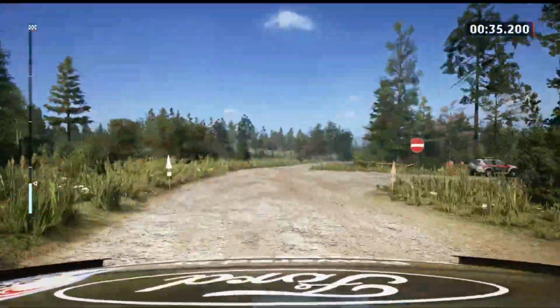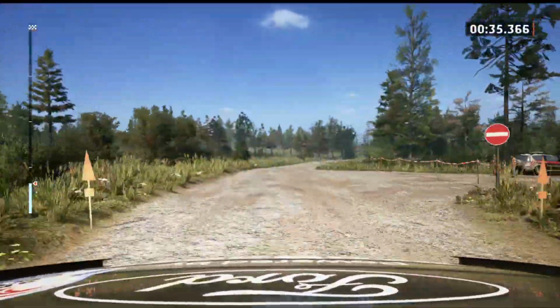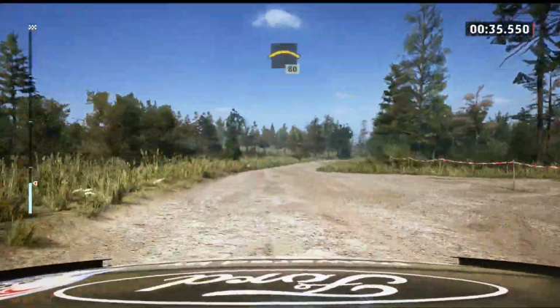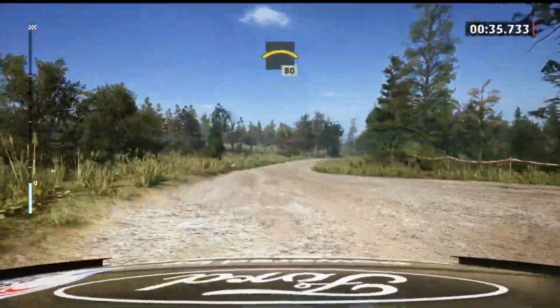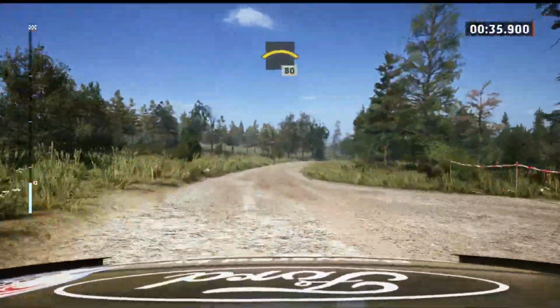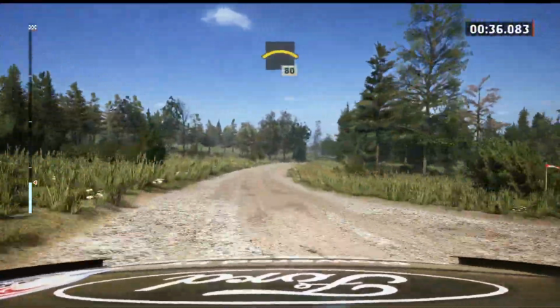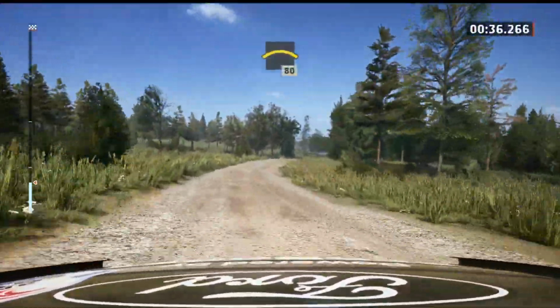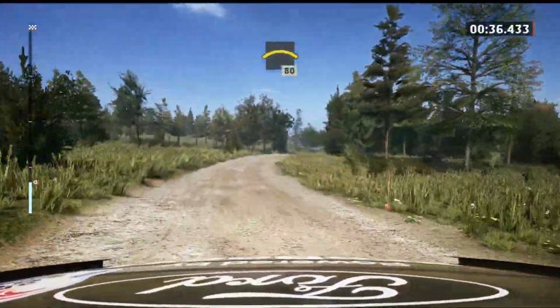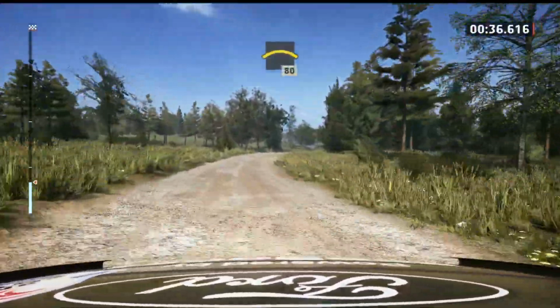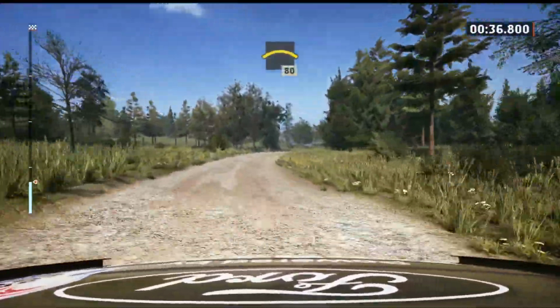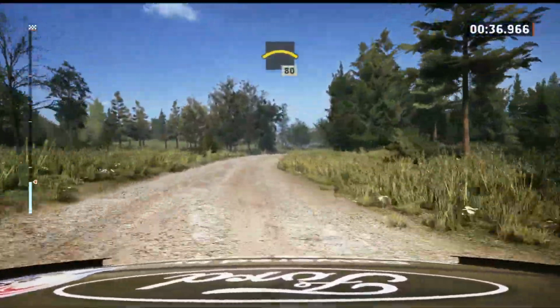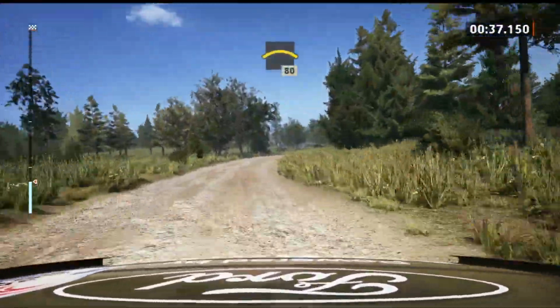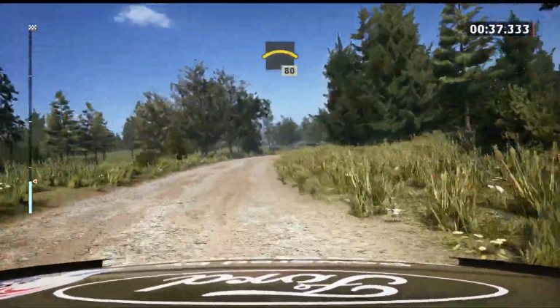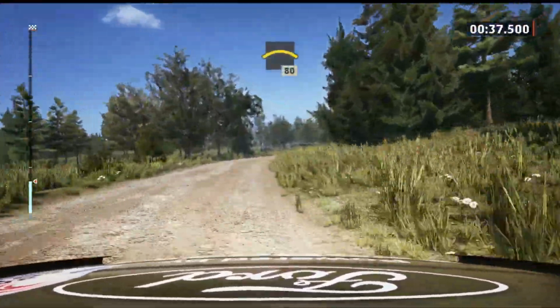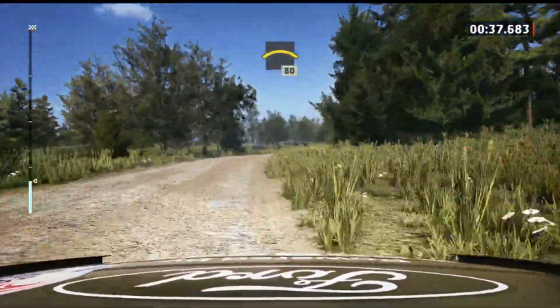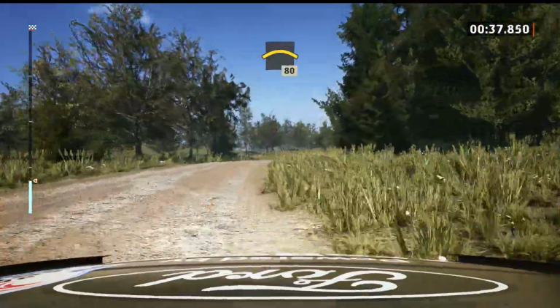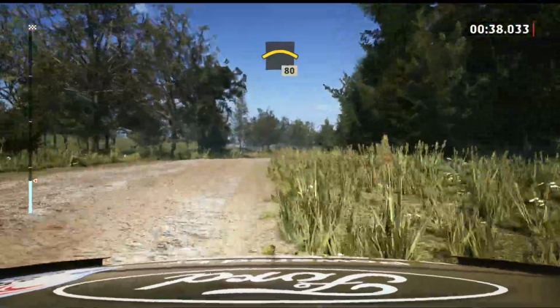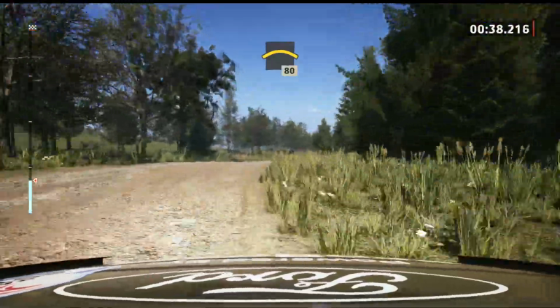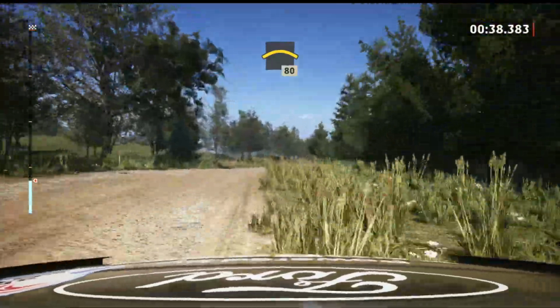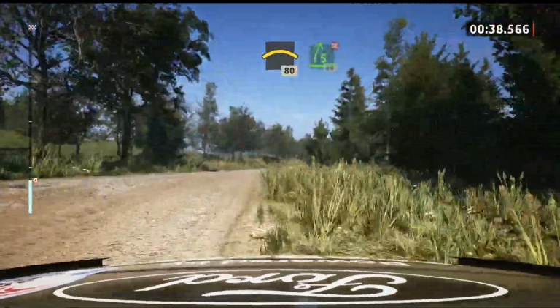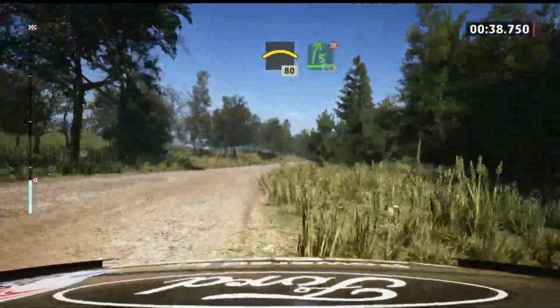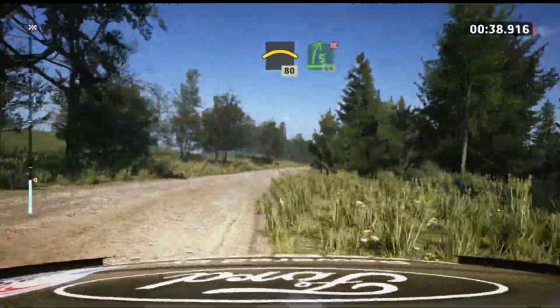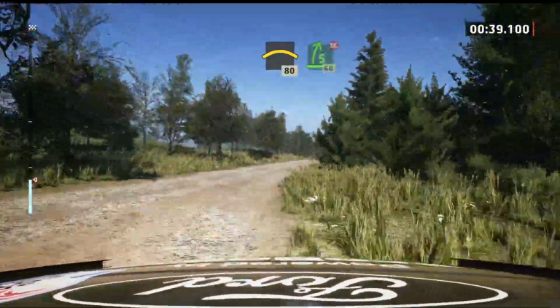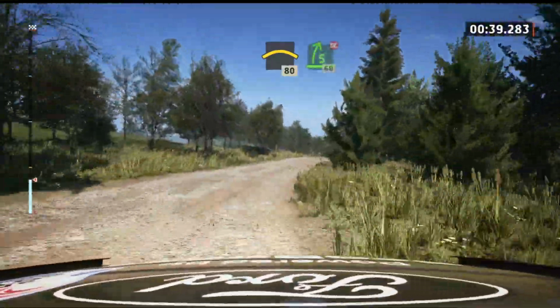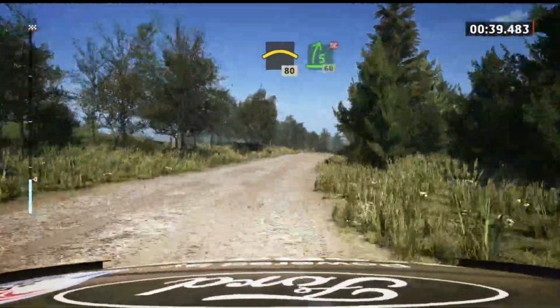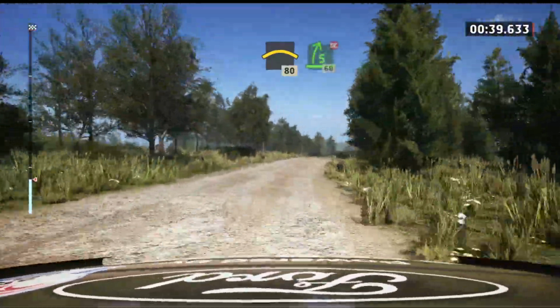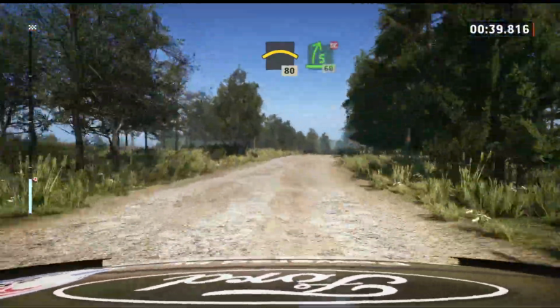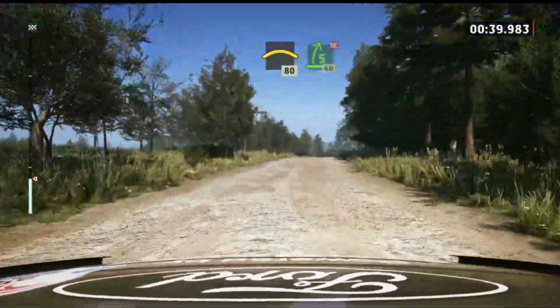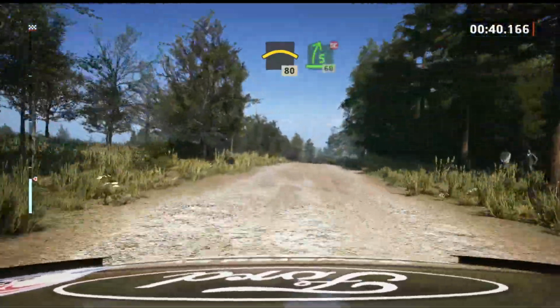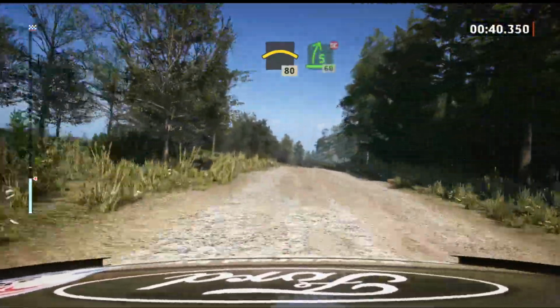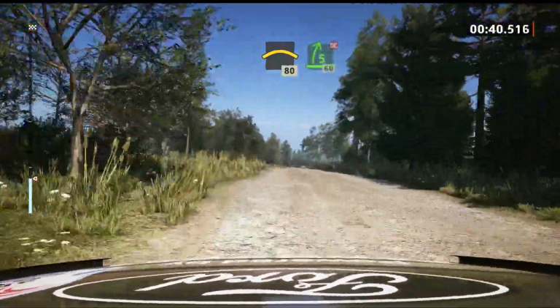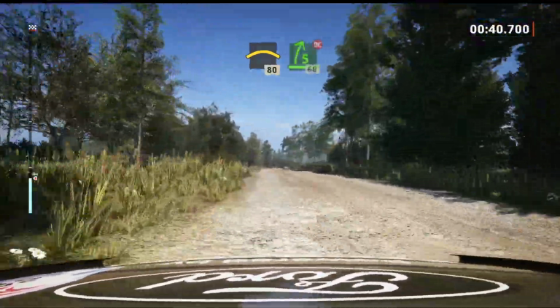Into small crest, 80. 5 right, don't cut, 60.